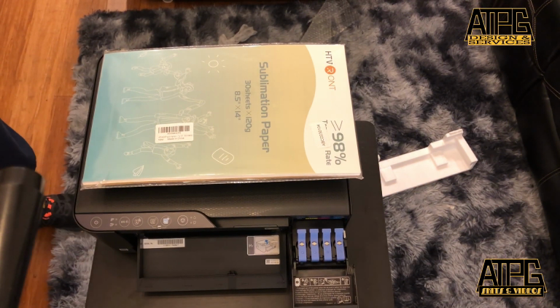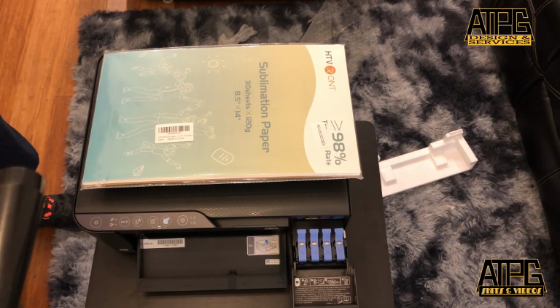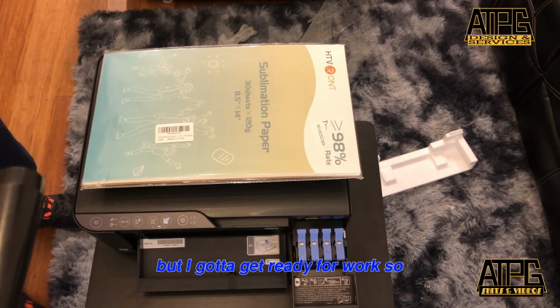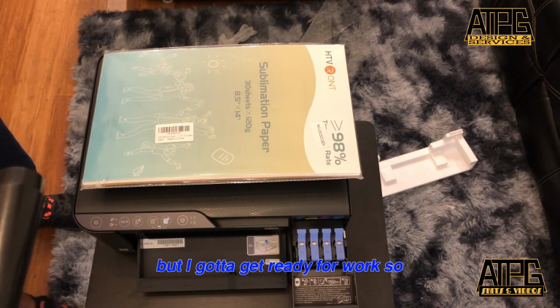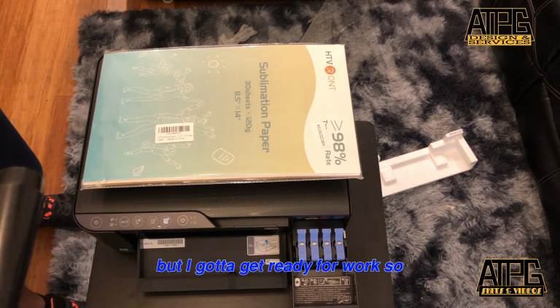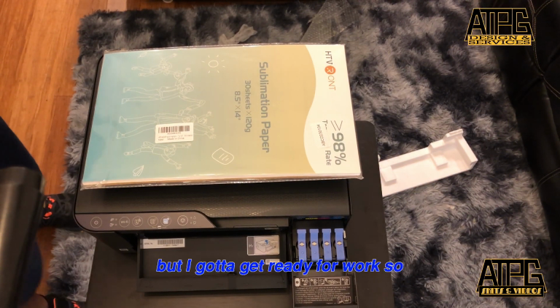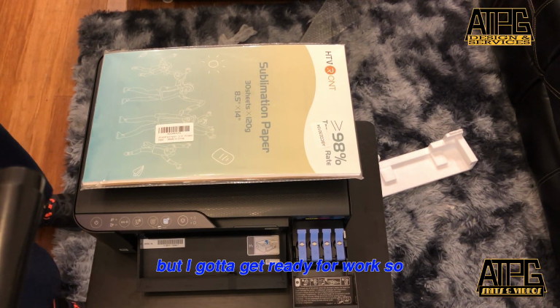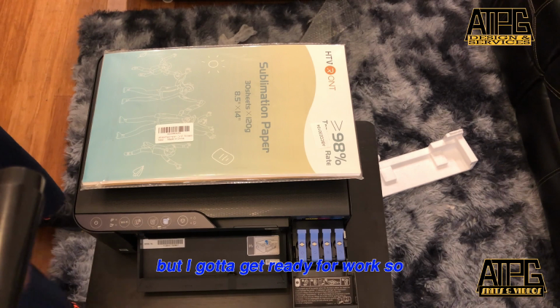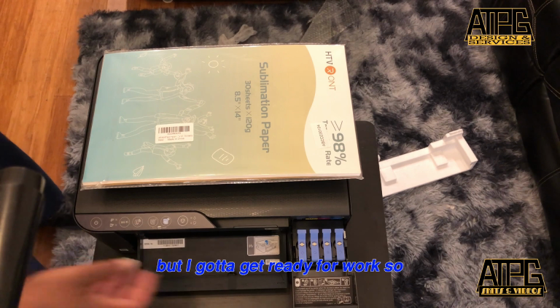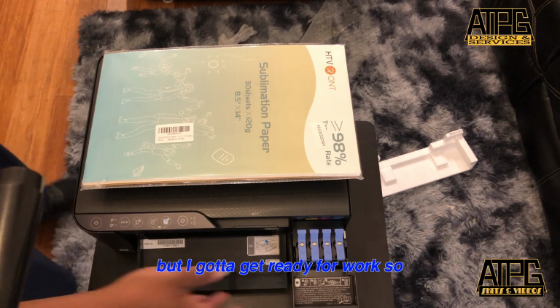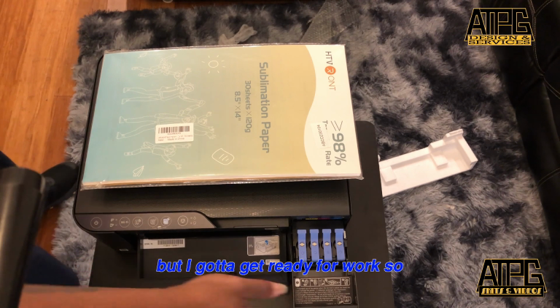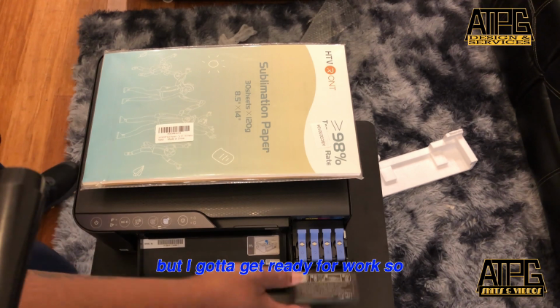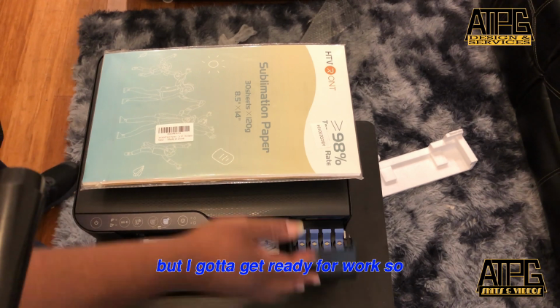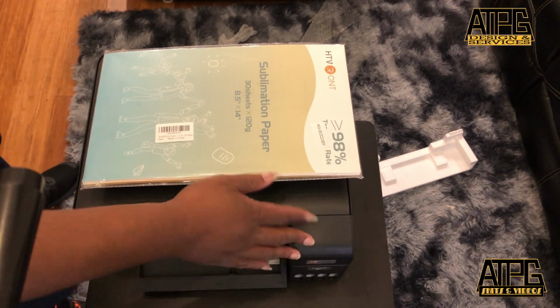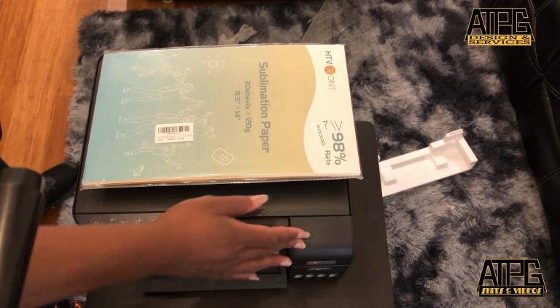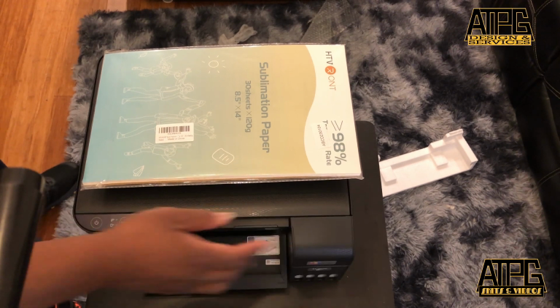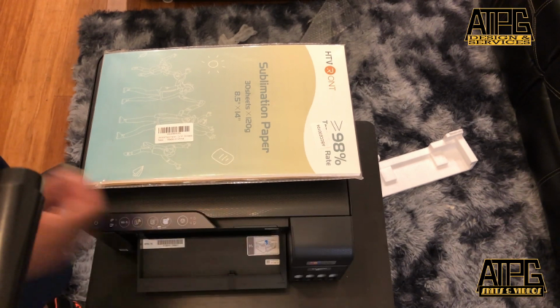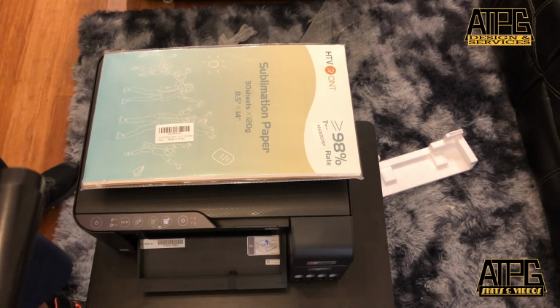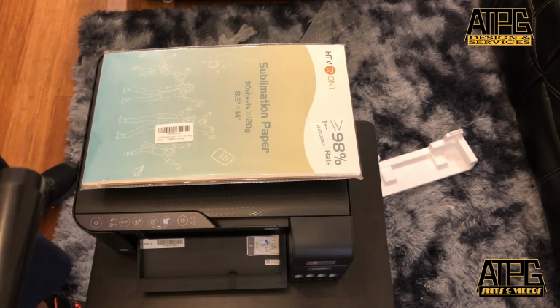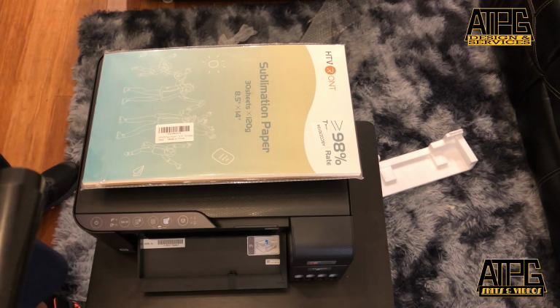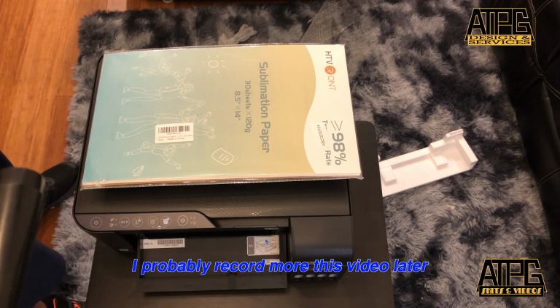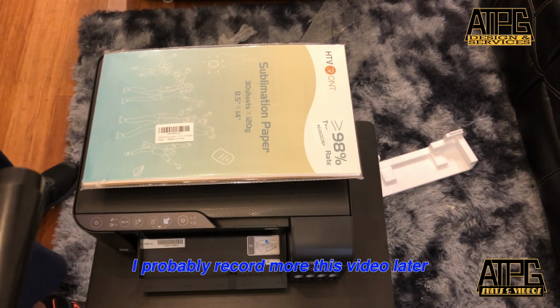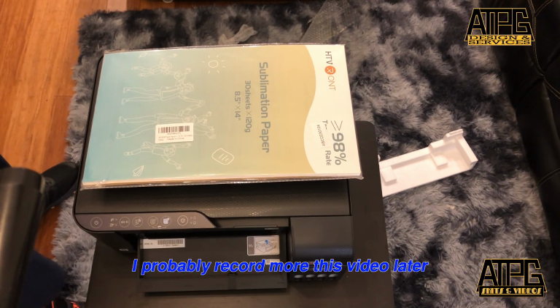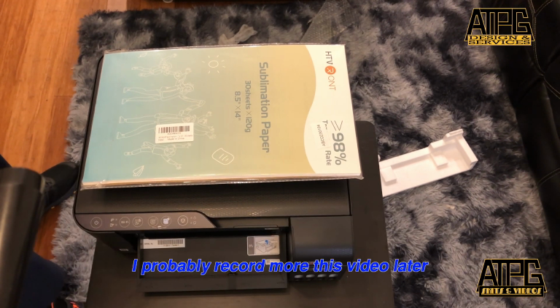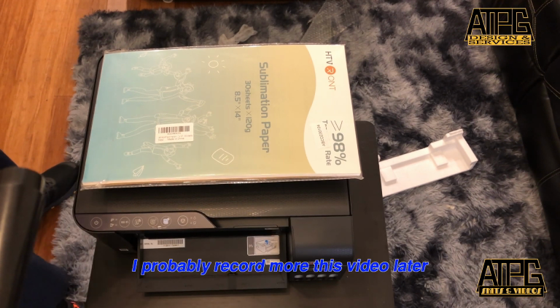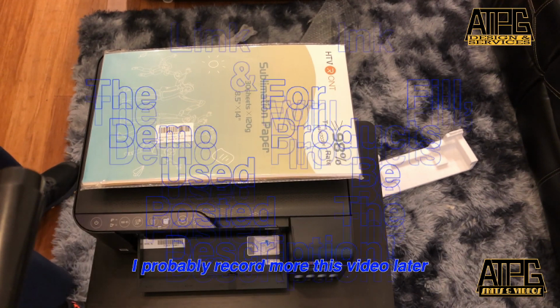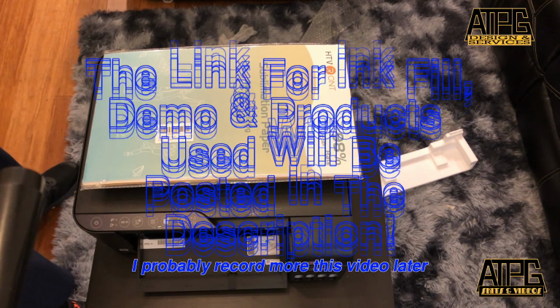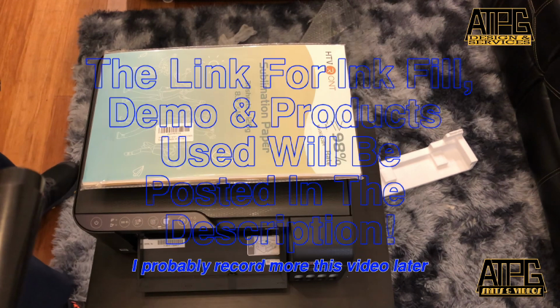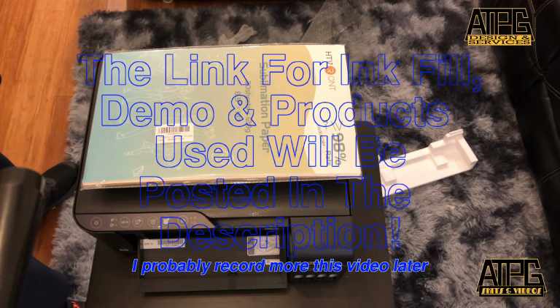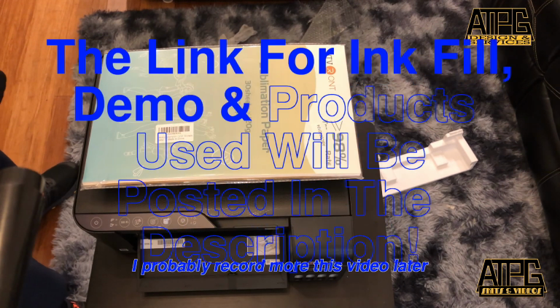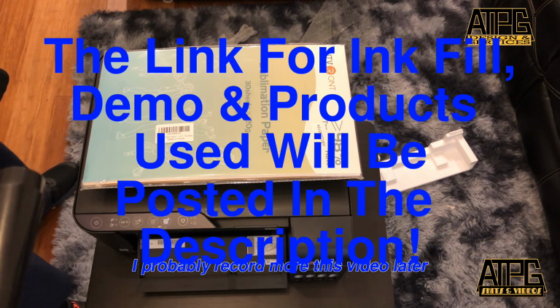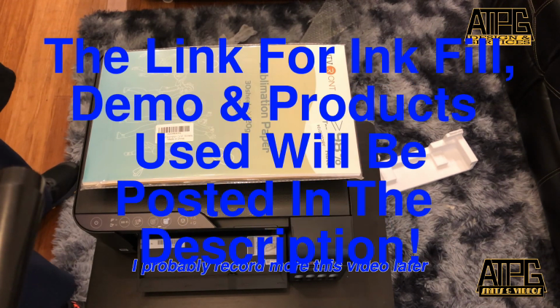I got to get ready for work, so I'll probably record more of this video later.